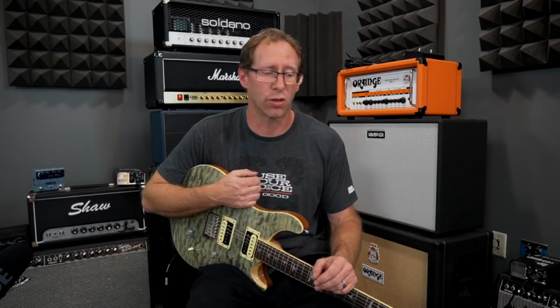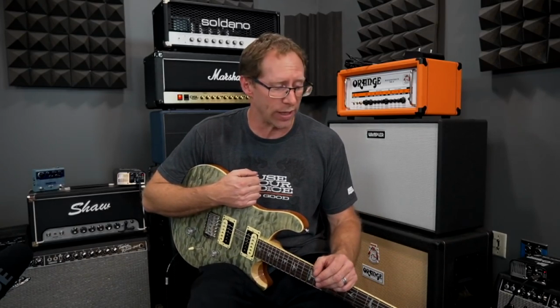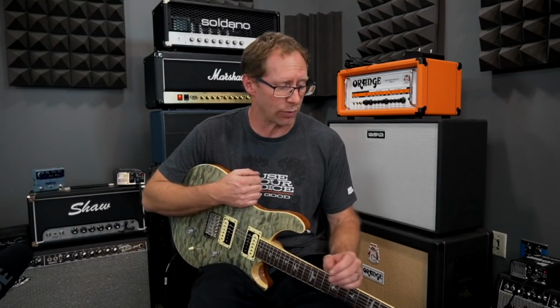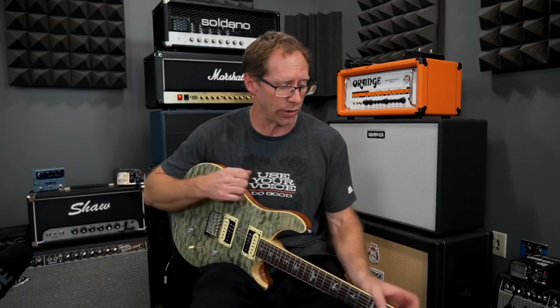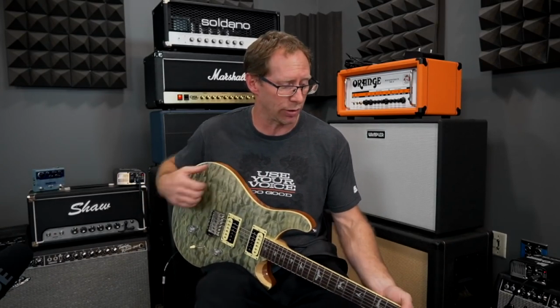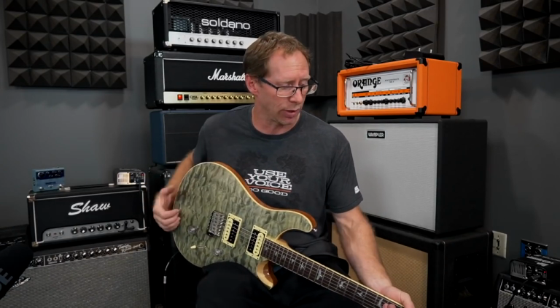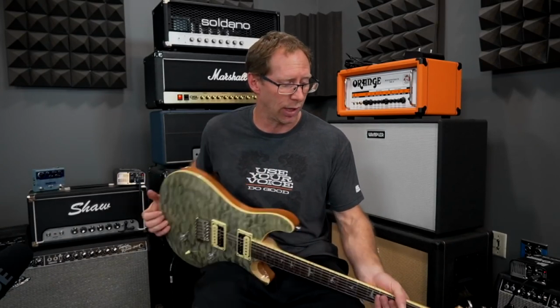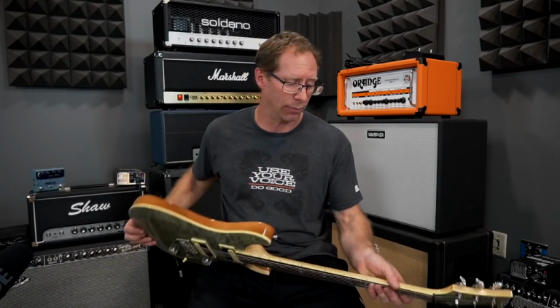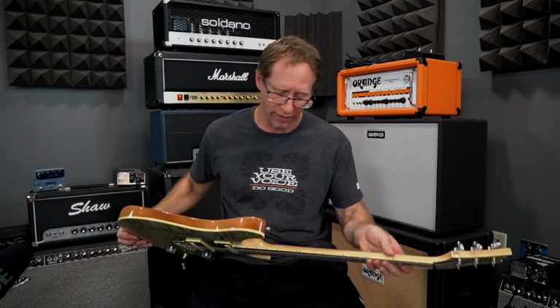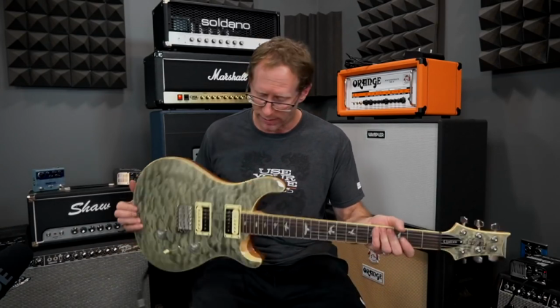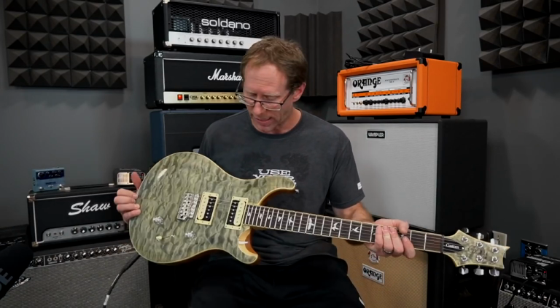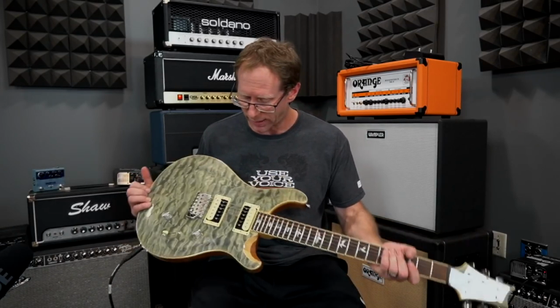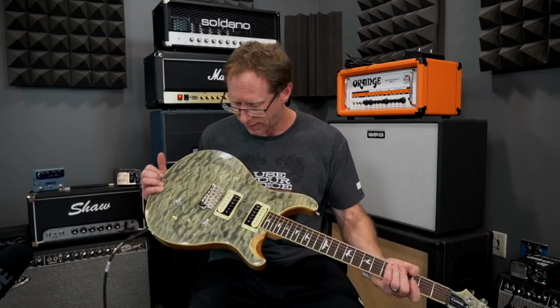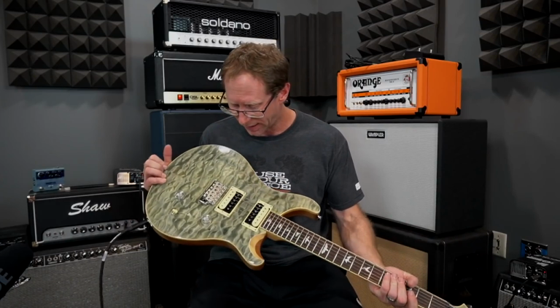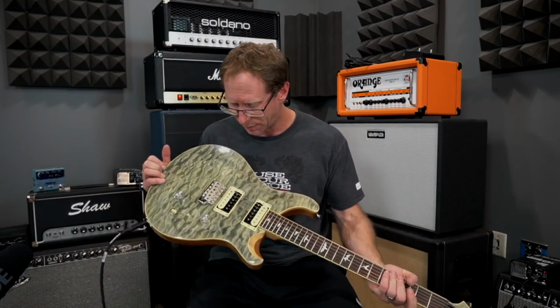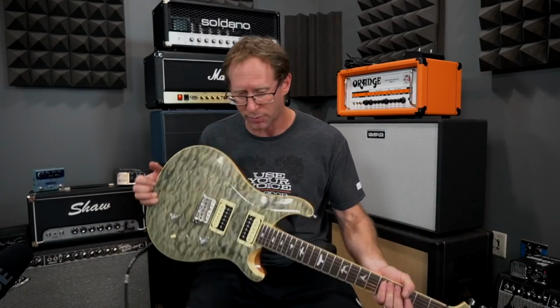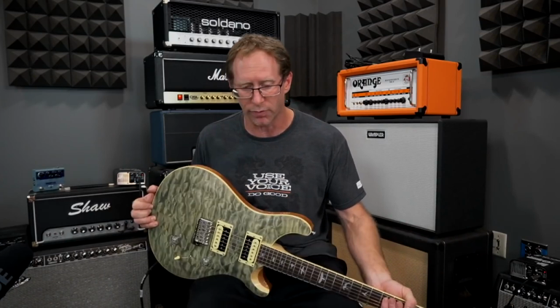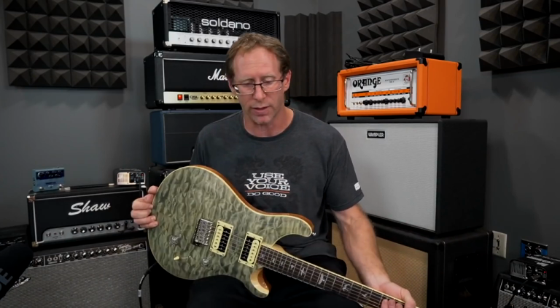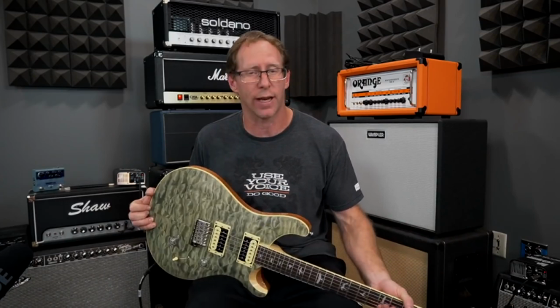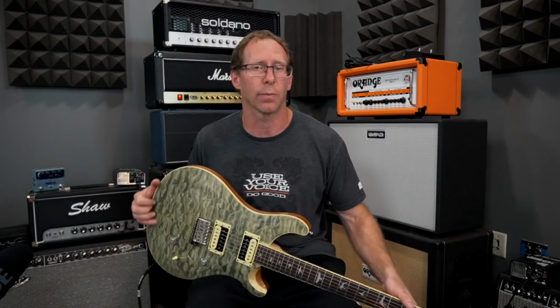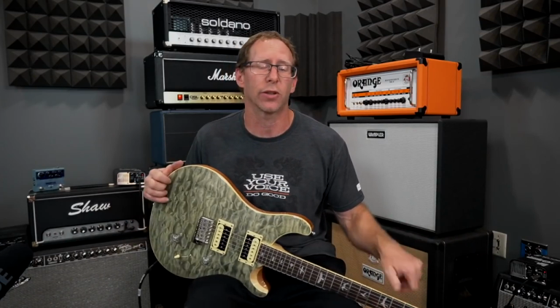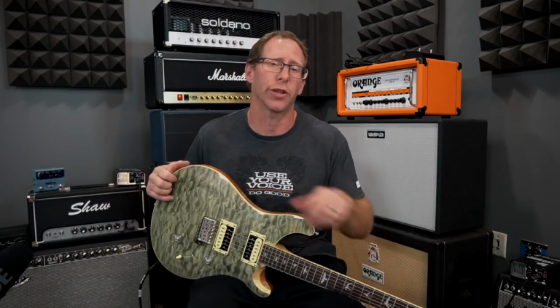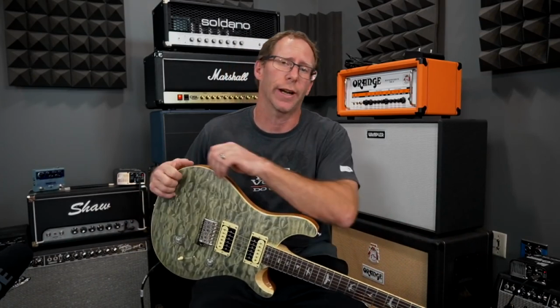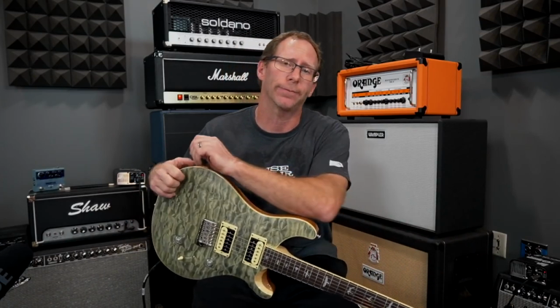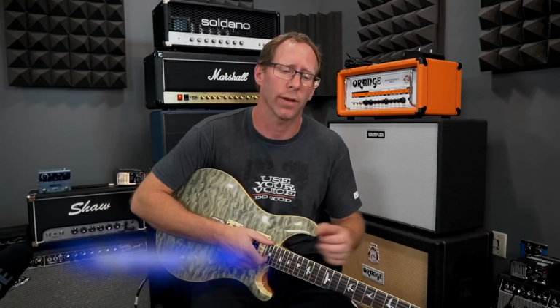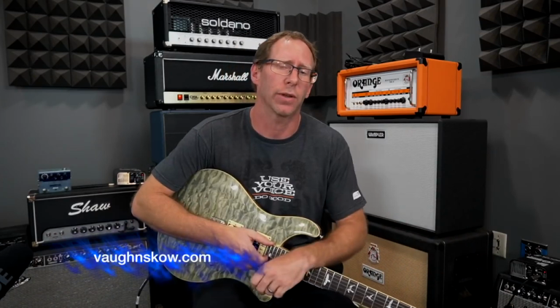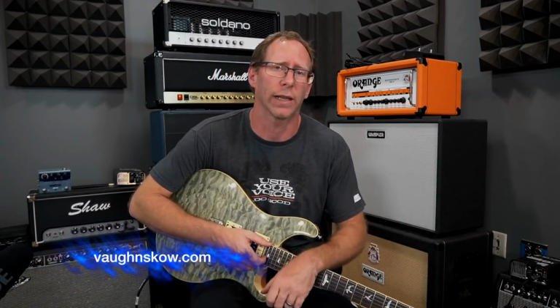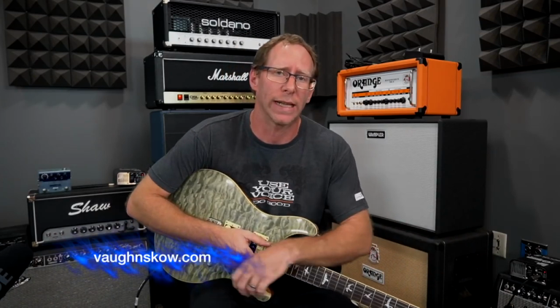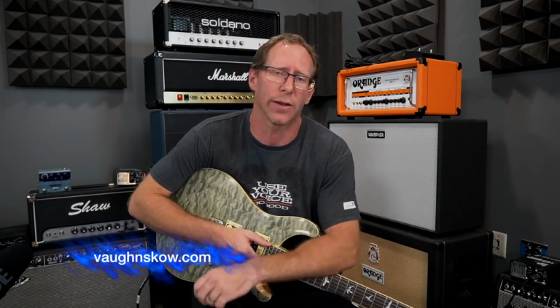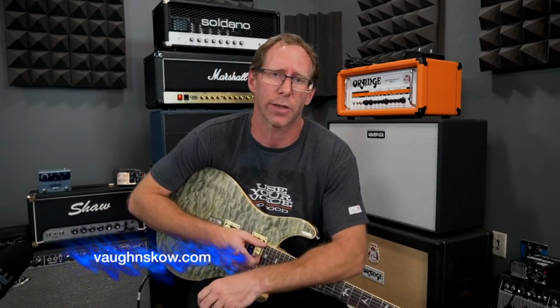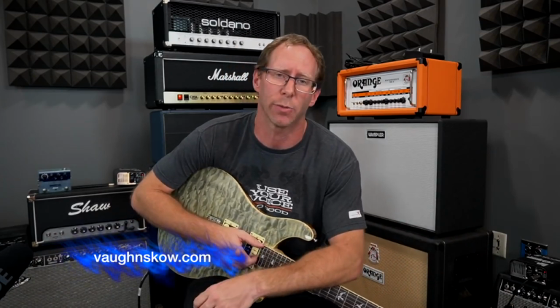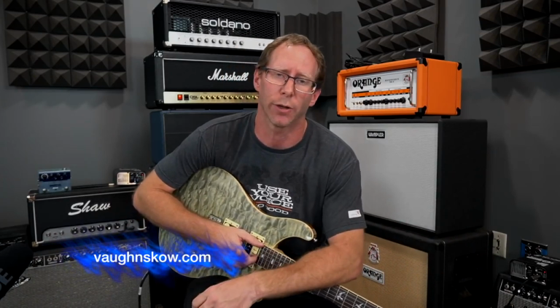All in all, it's a great switch. I'm very glad I got these pickups from Von Scow, so make sure you check it out. I'll put the link in the description below.